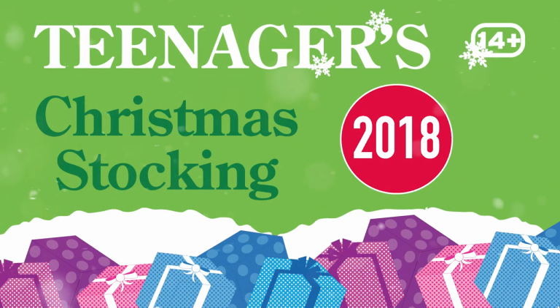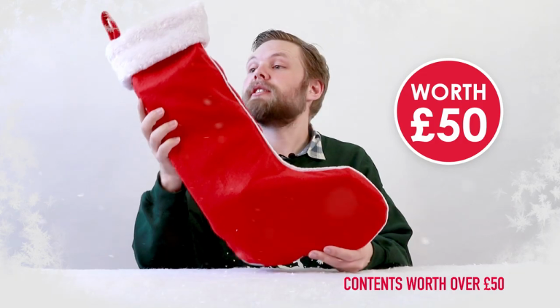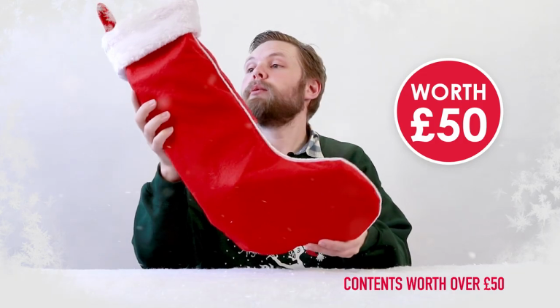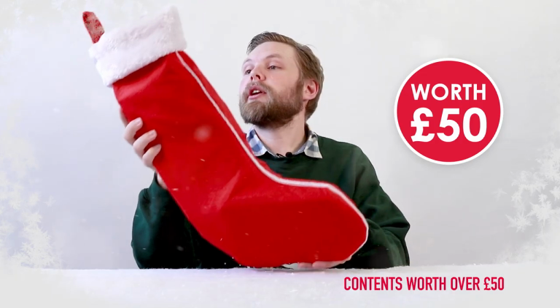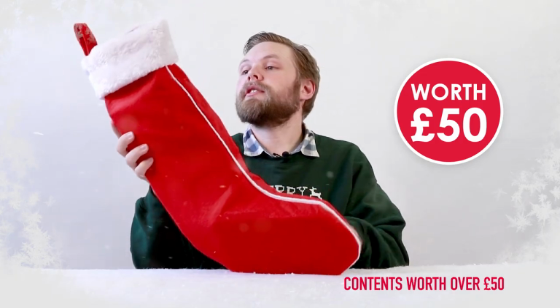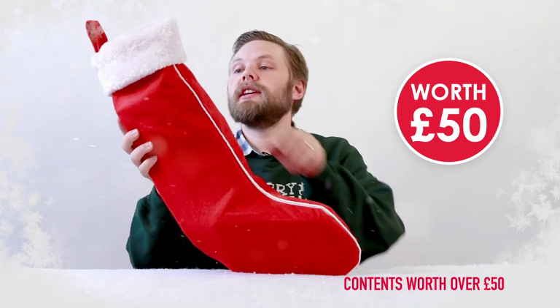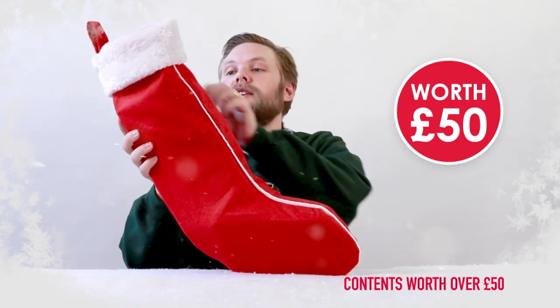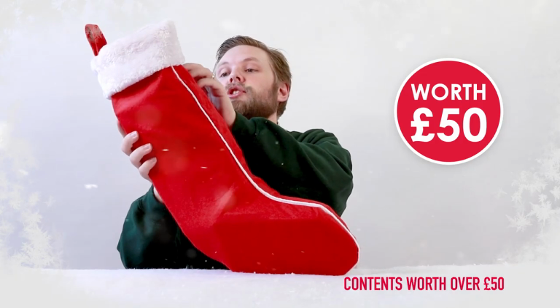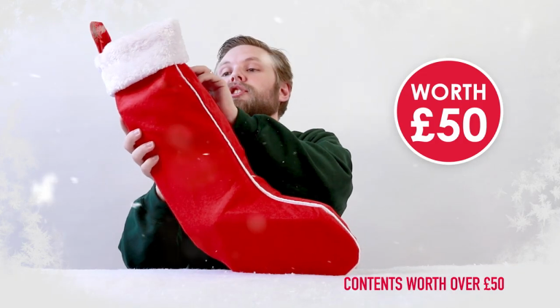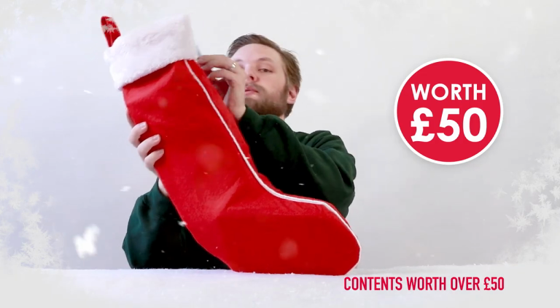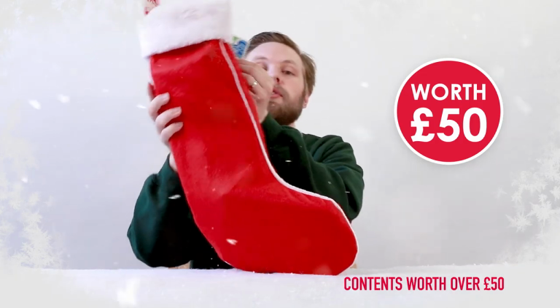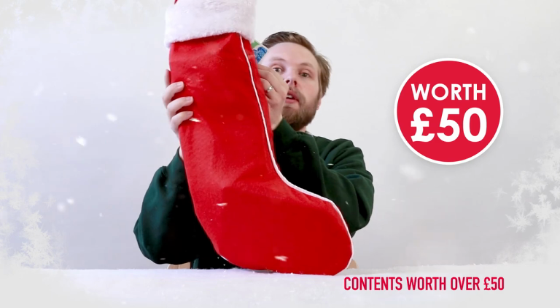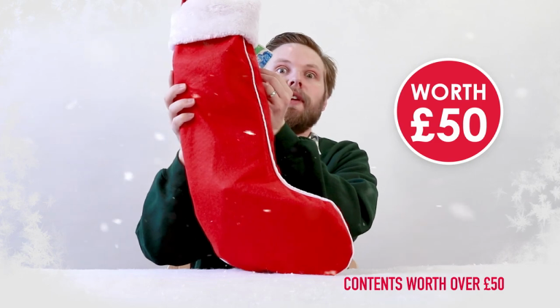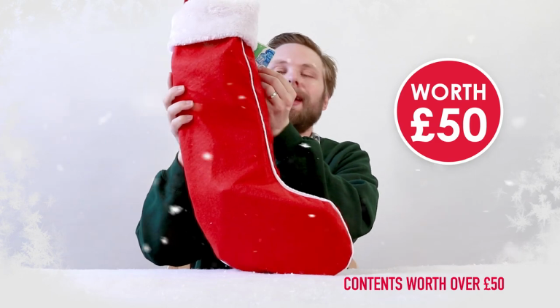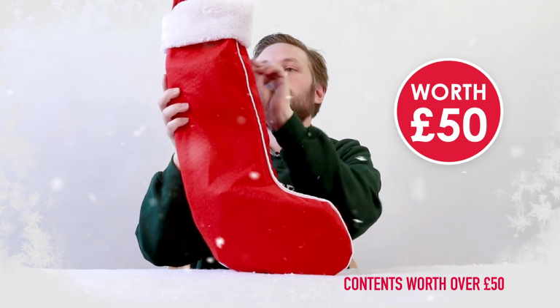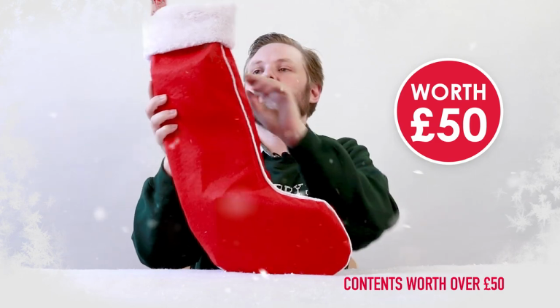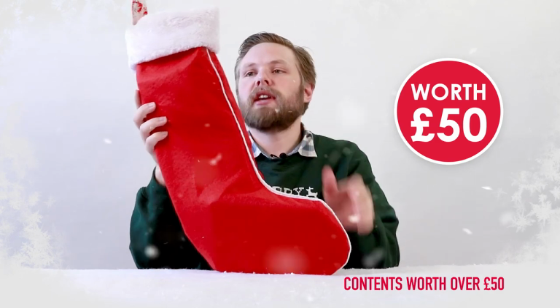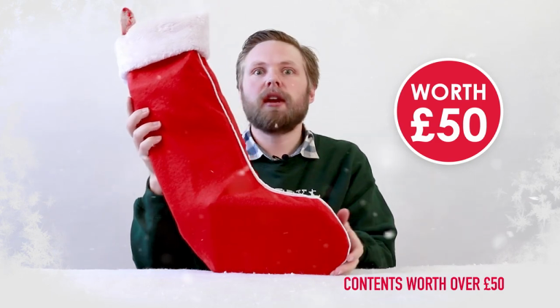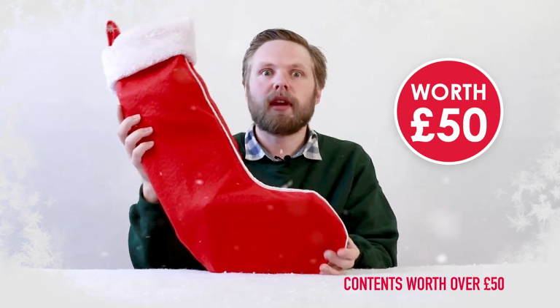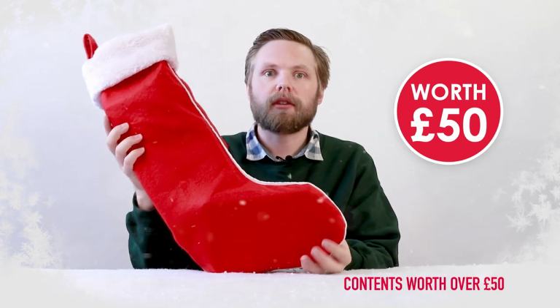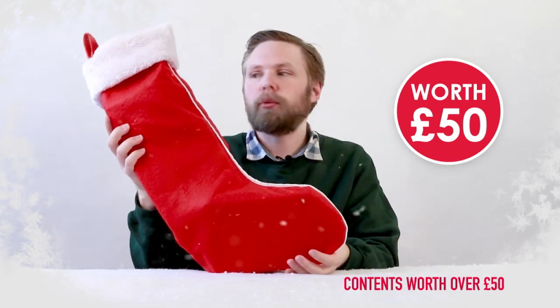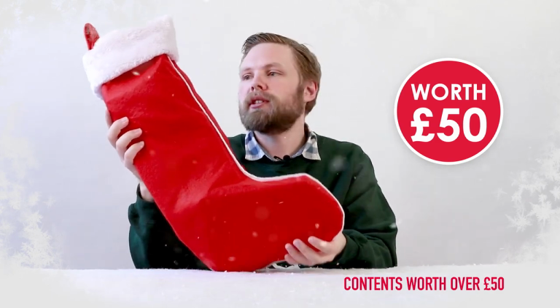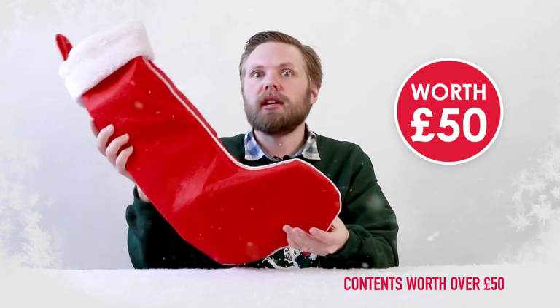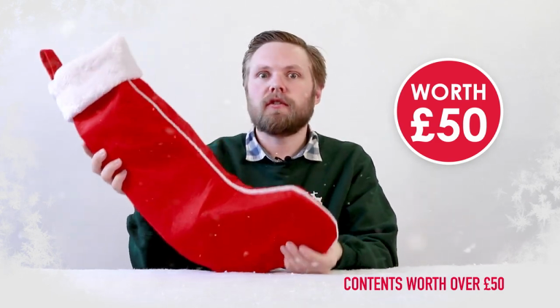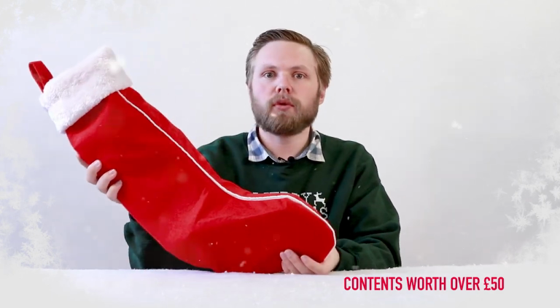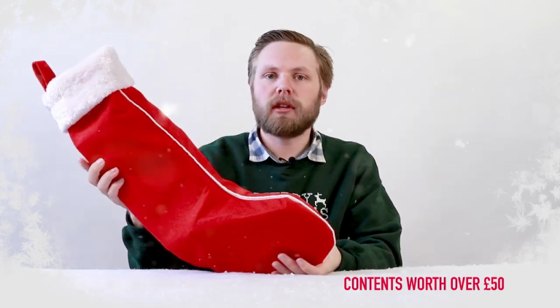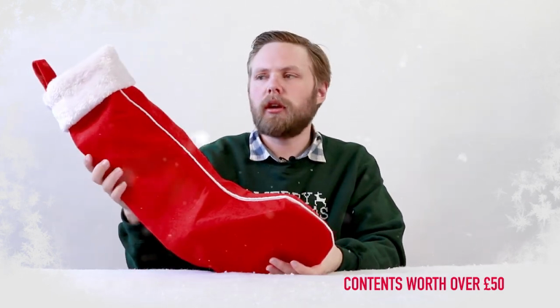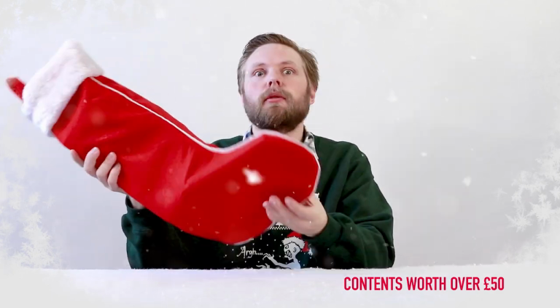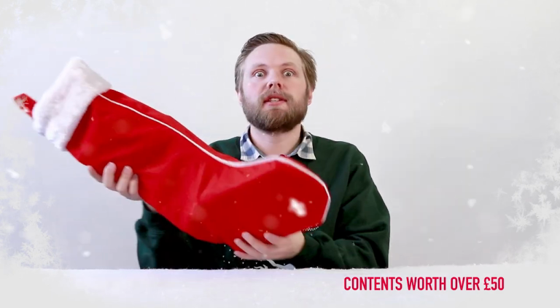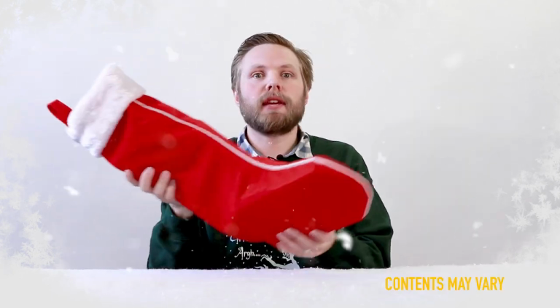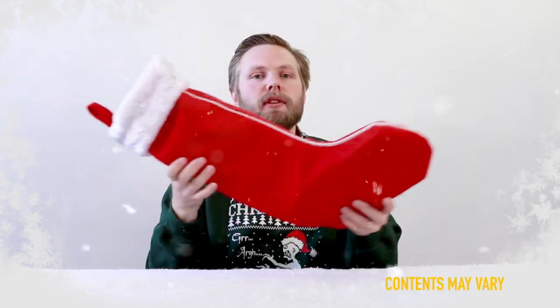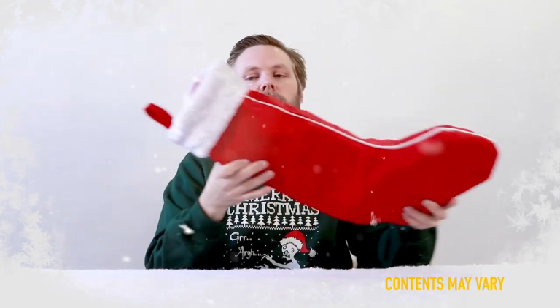Today we're looking at the teenager's Christmas stocking for him, which is aimed at boys aged 14 or so. Let's take a look inside.